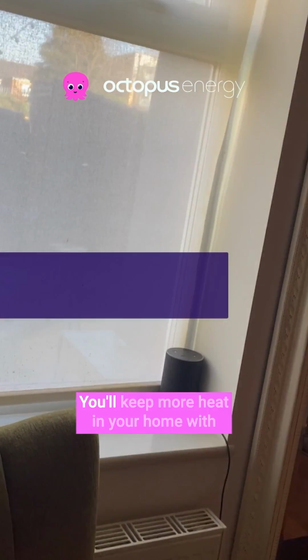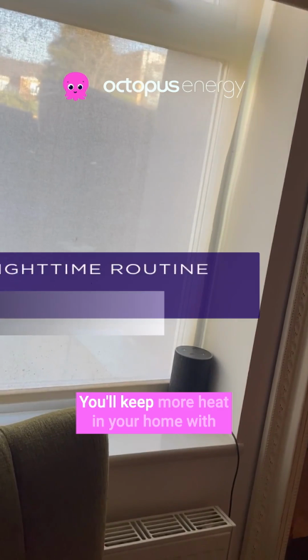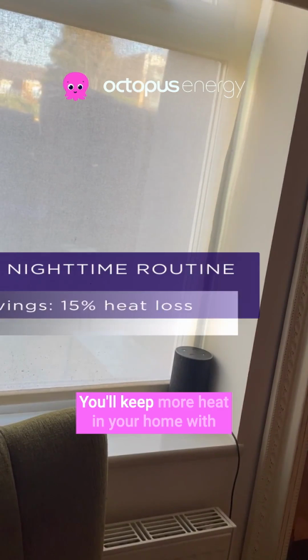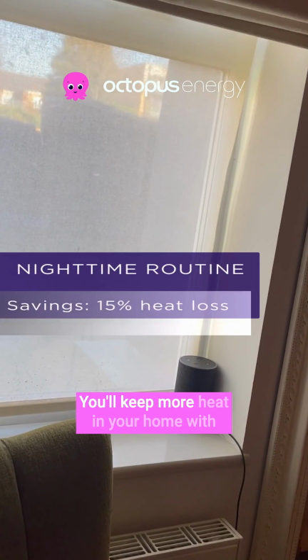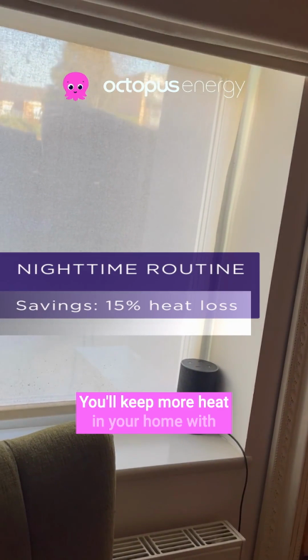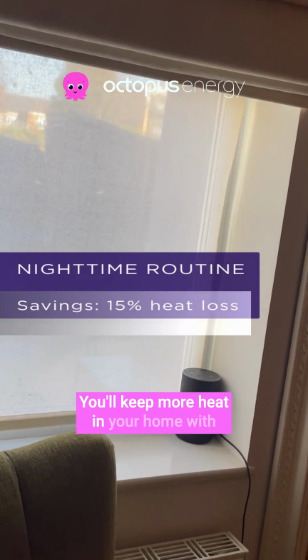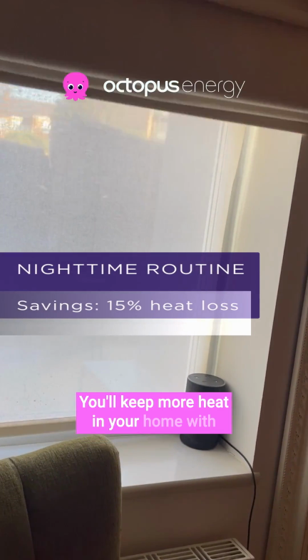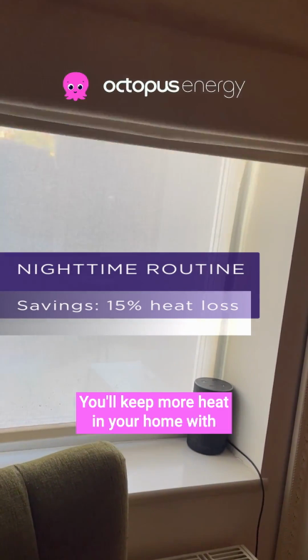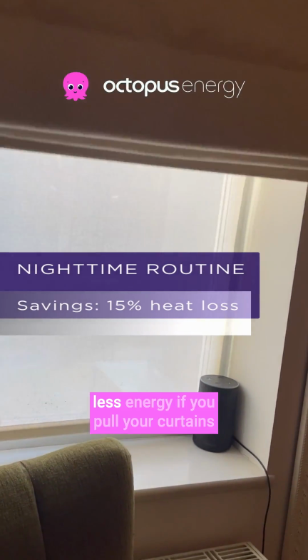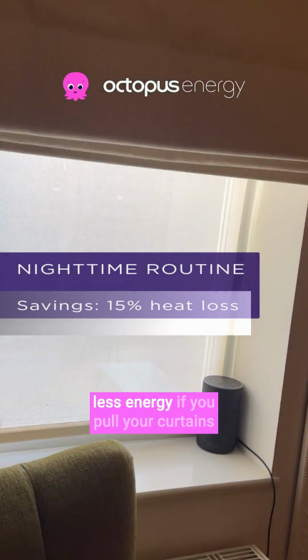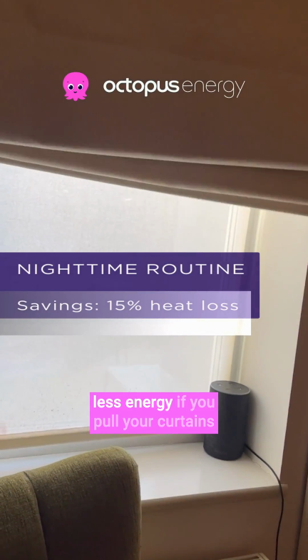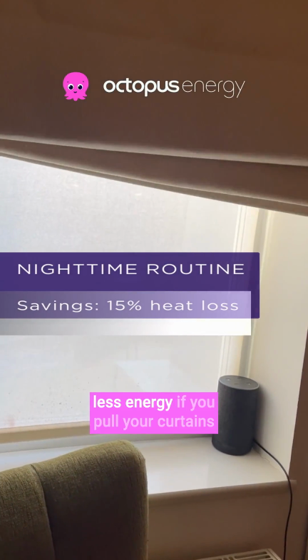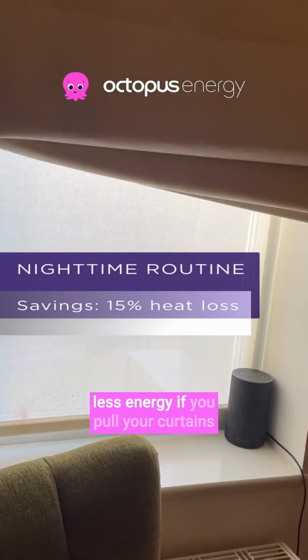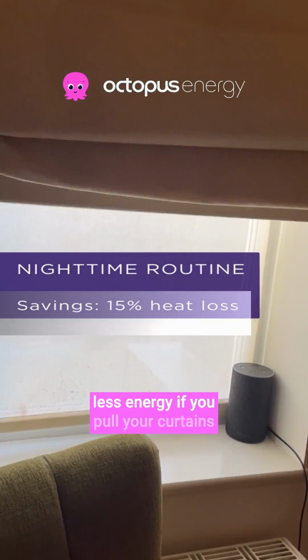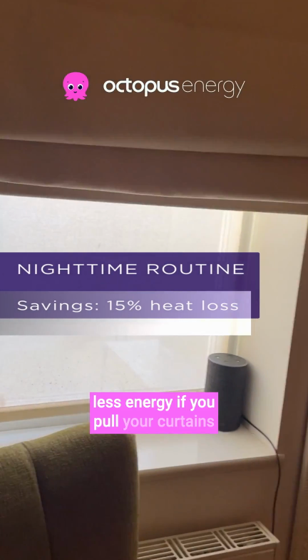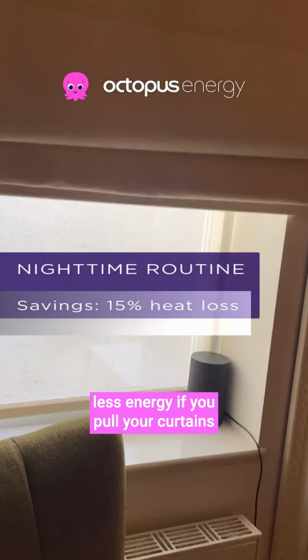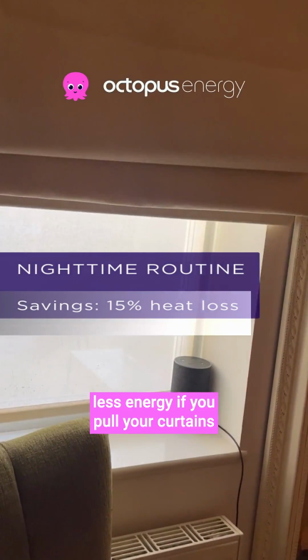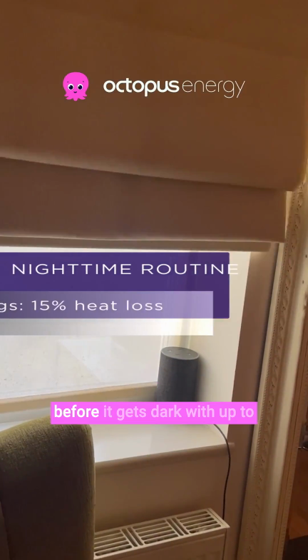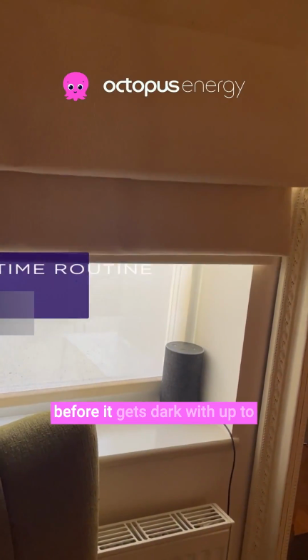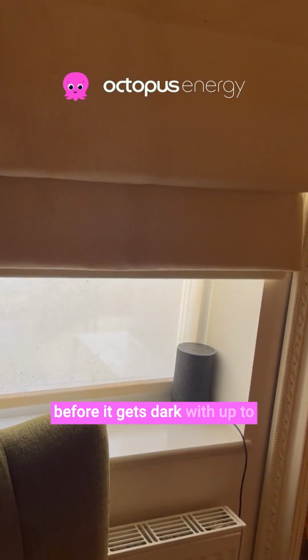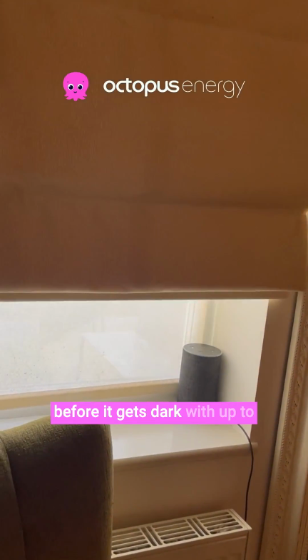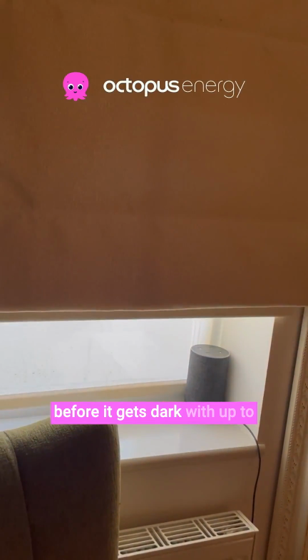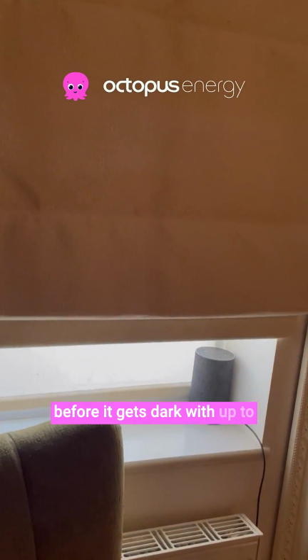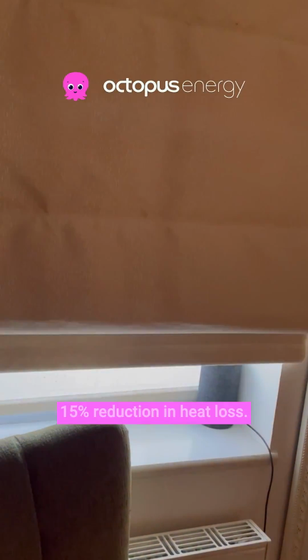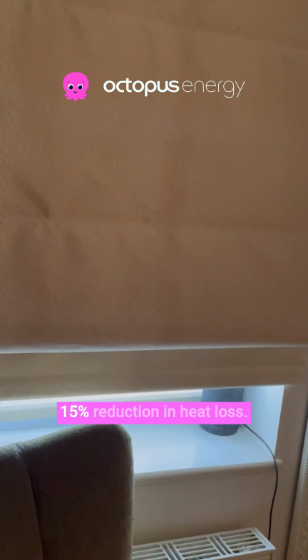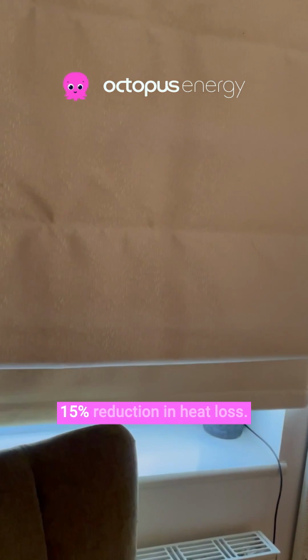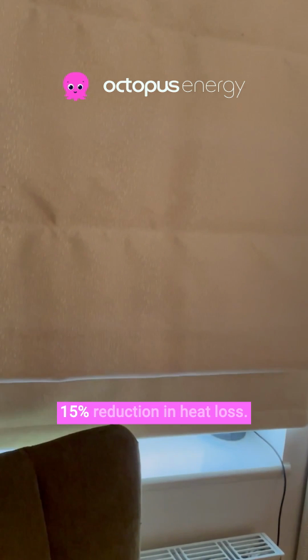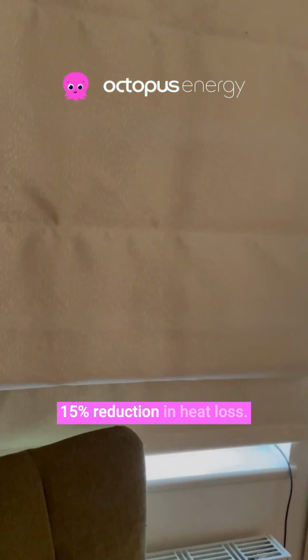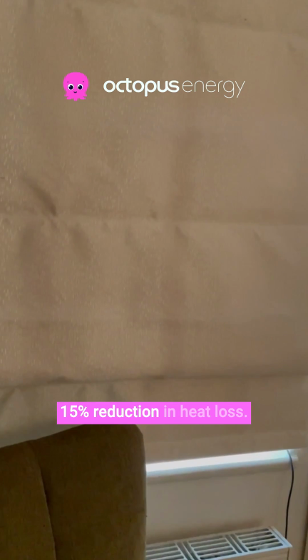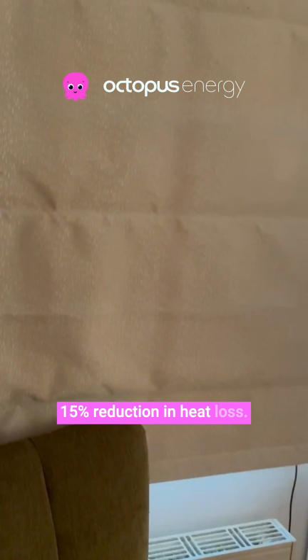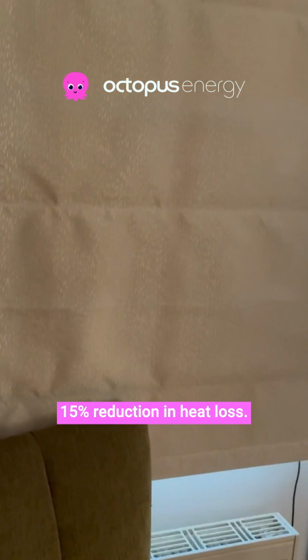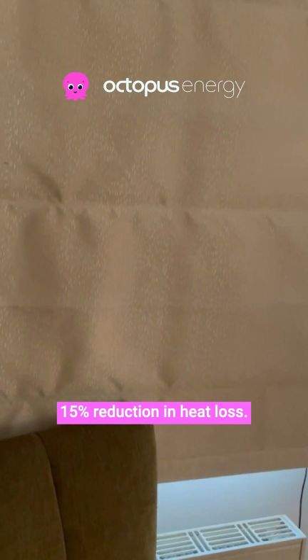You'll keep more heat in your home with less energy if you pull your curtains before it gets dark, with up to 15% reduction in heat loss.